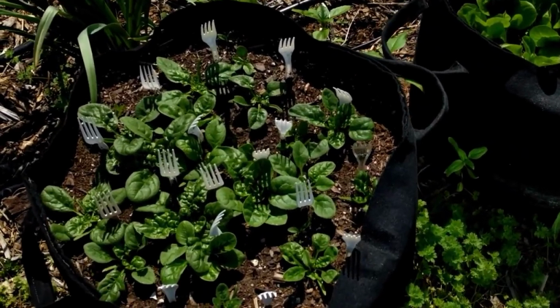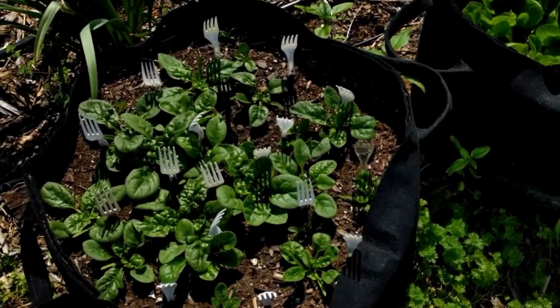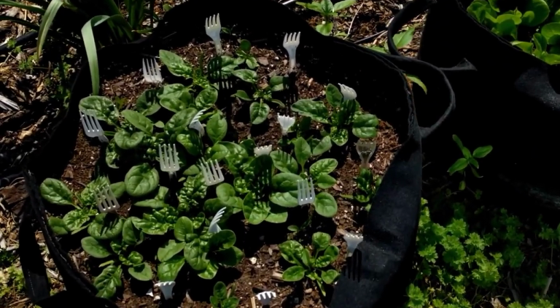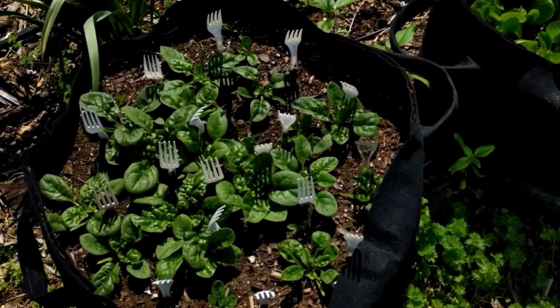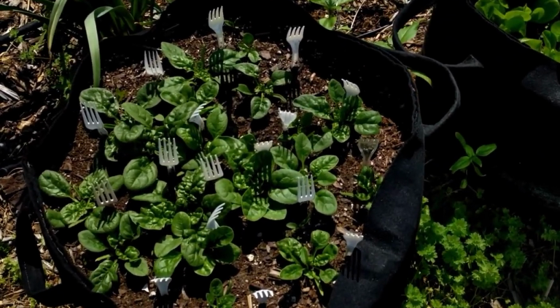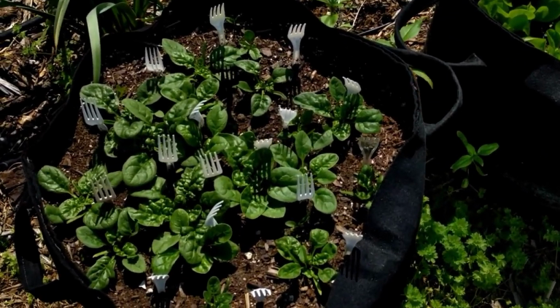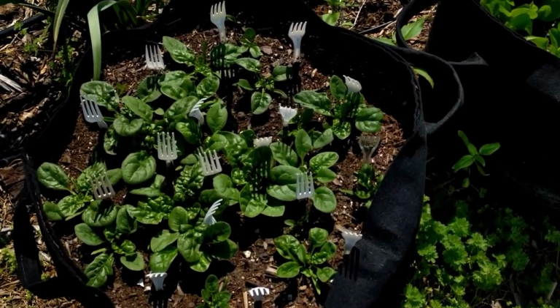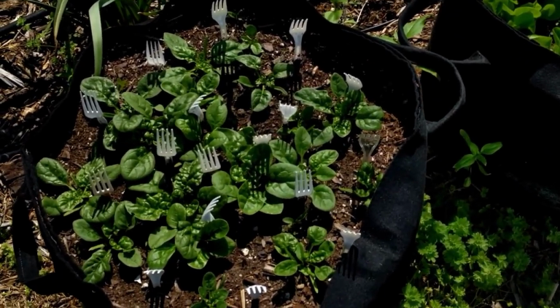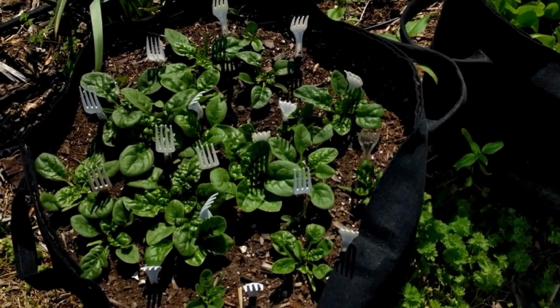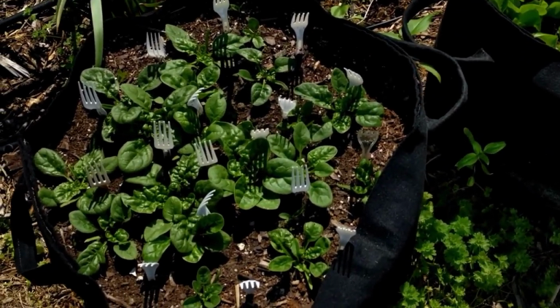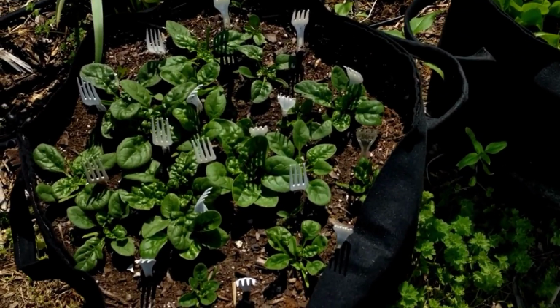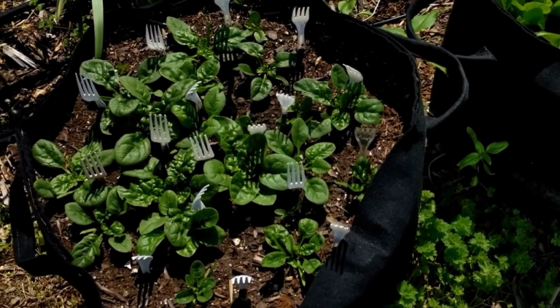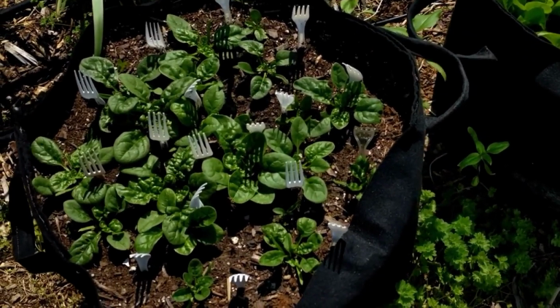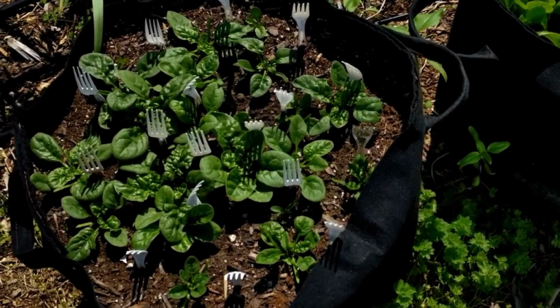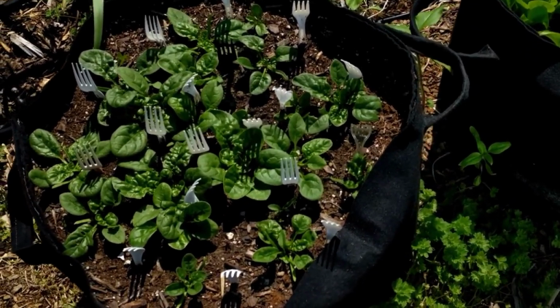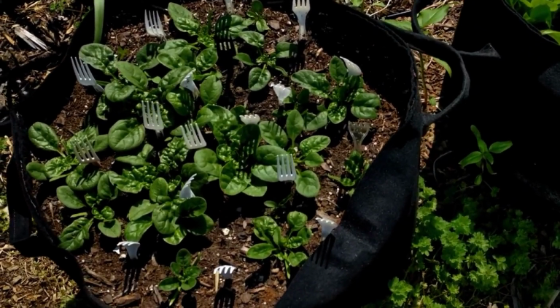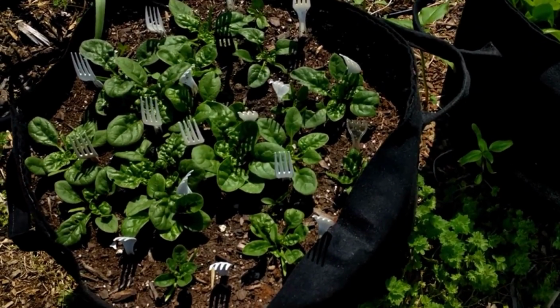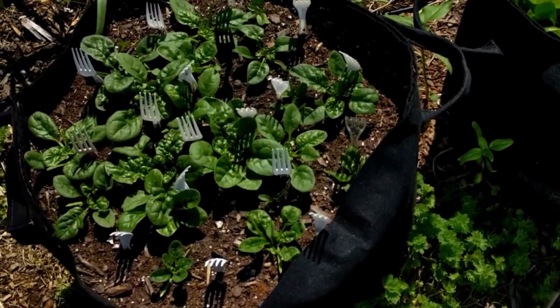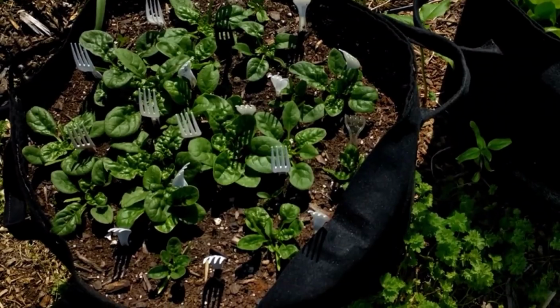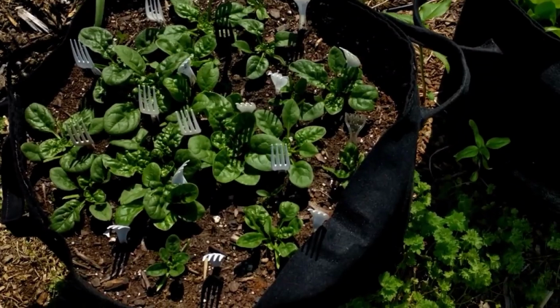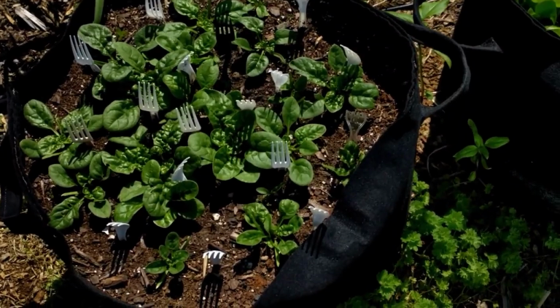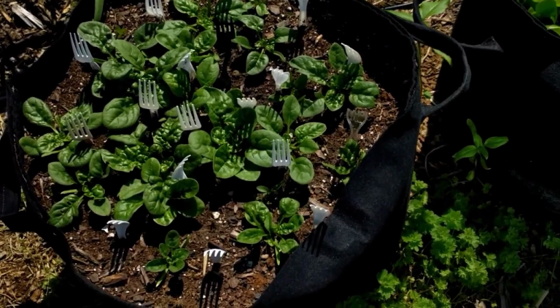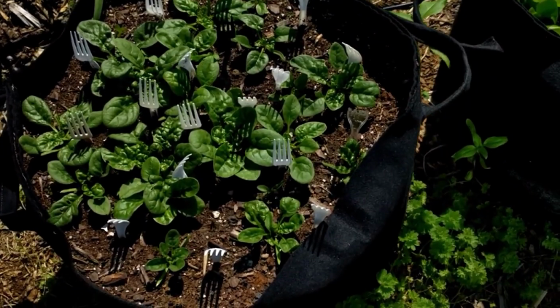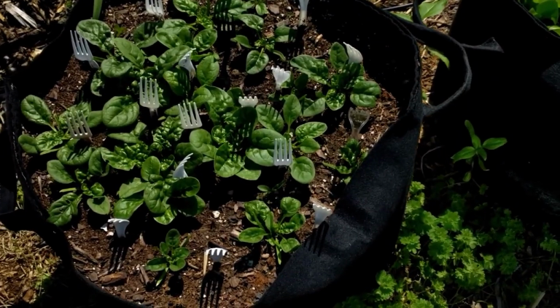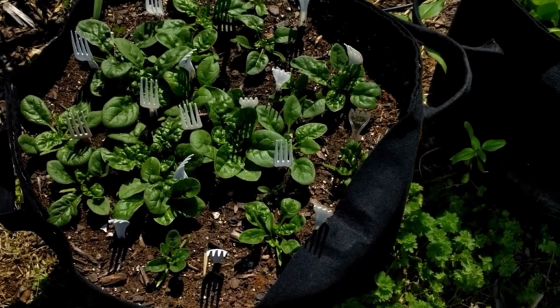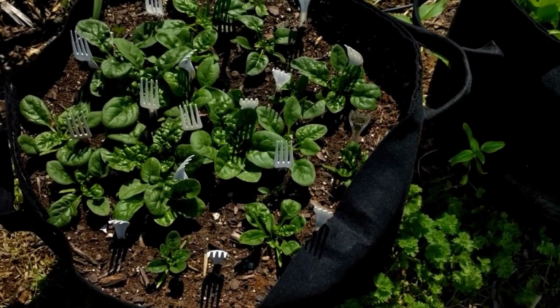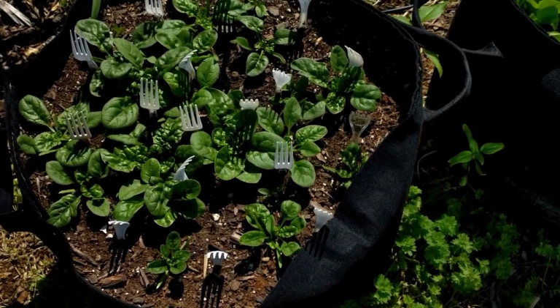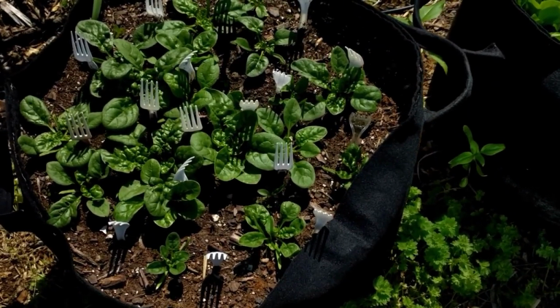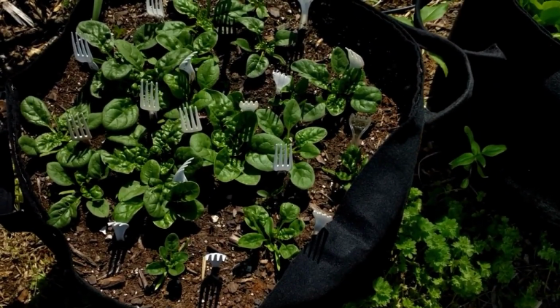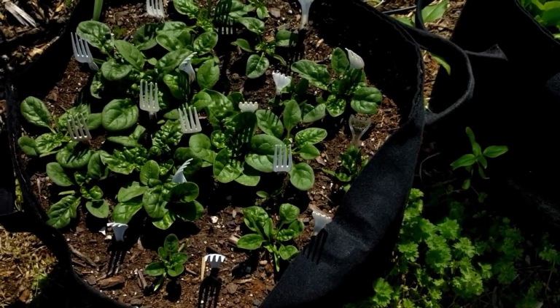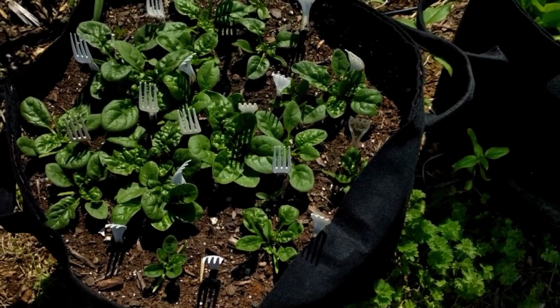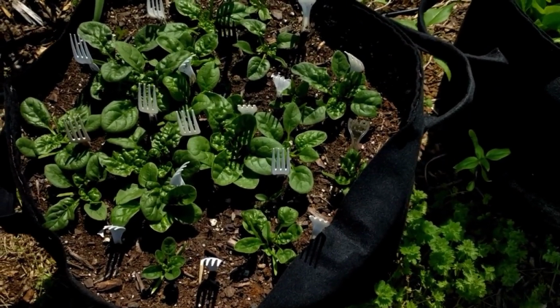If you're wondering about those forks, it's to keep cats from walking in the bags or lying down in the bags.